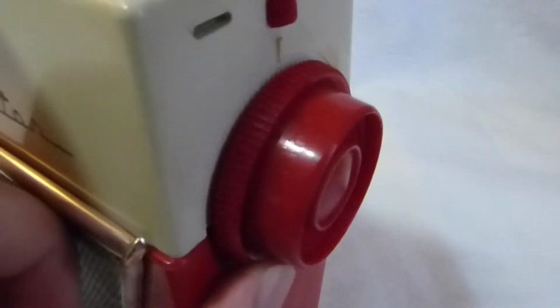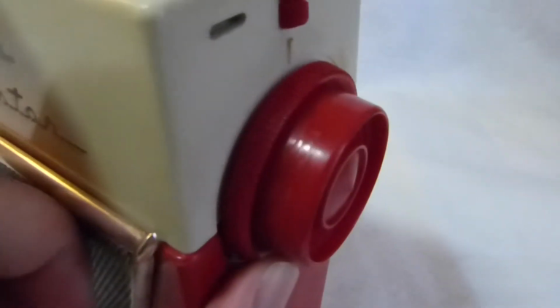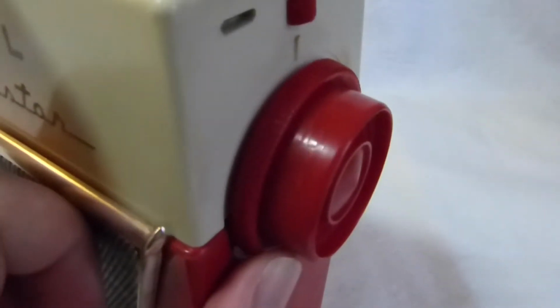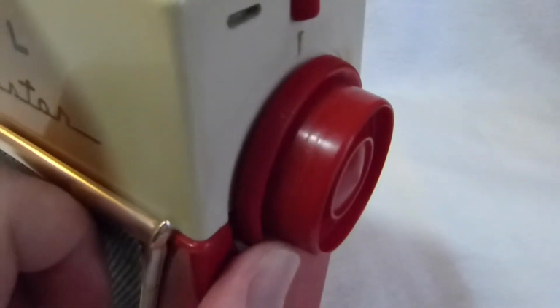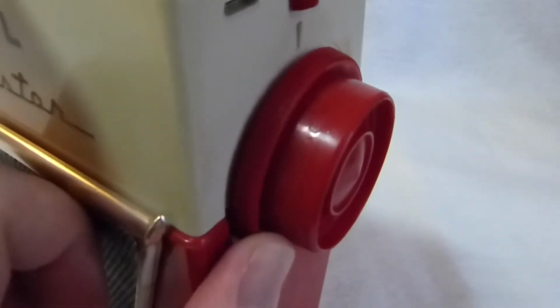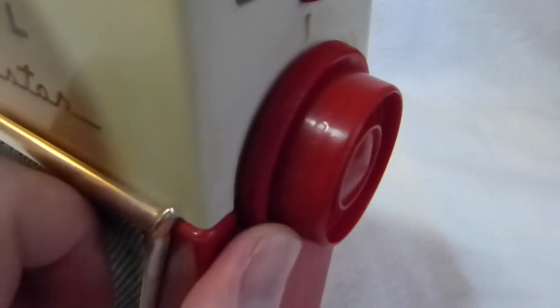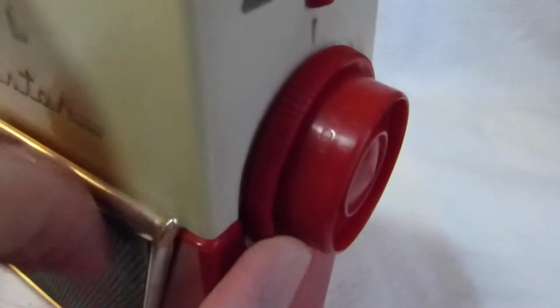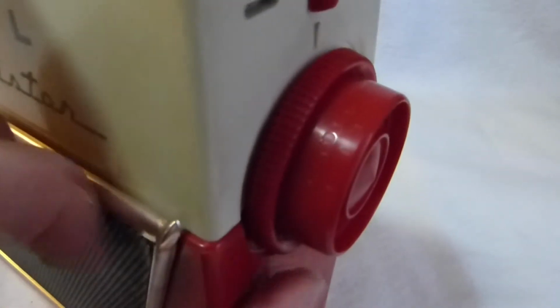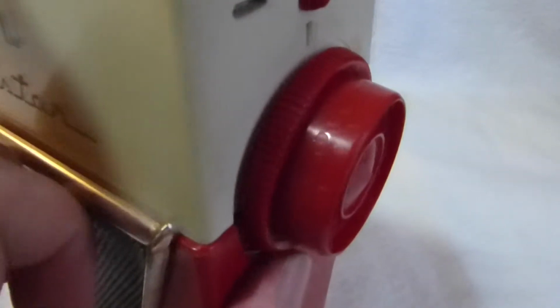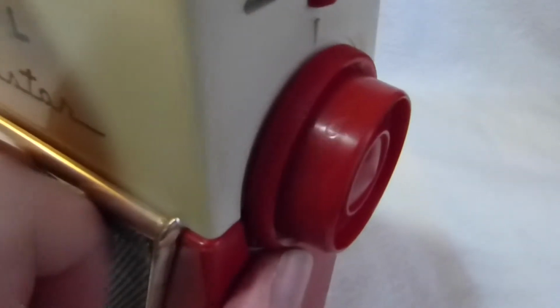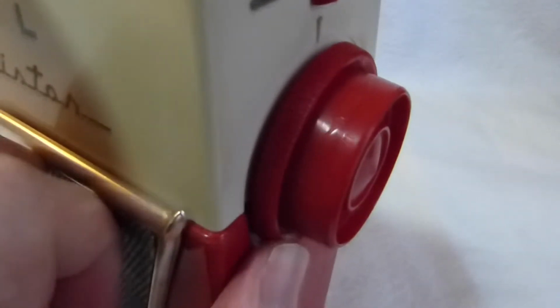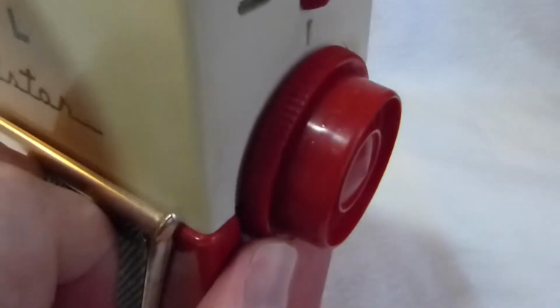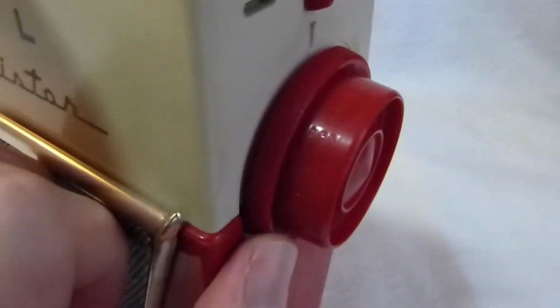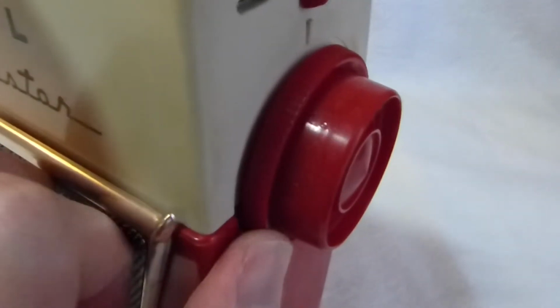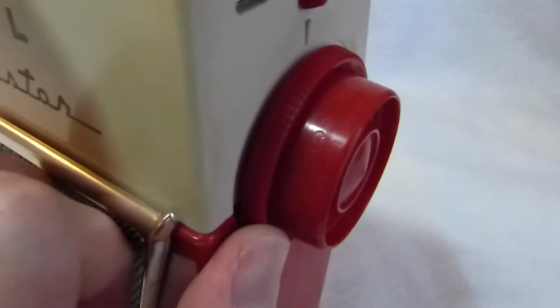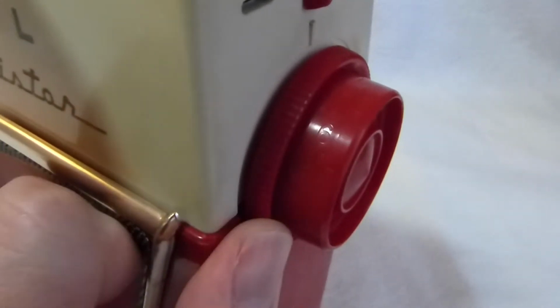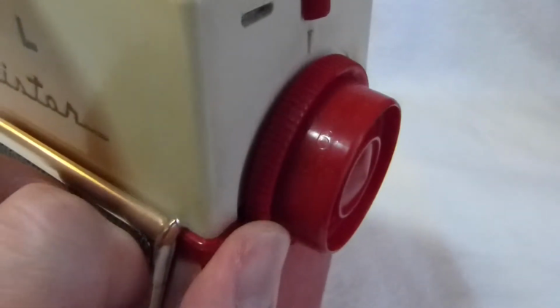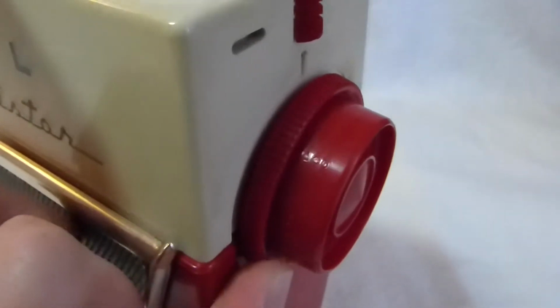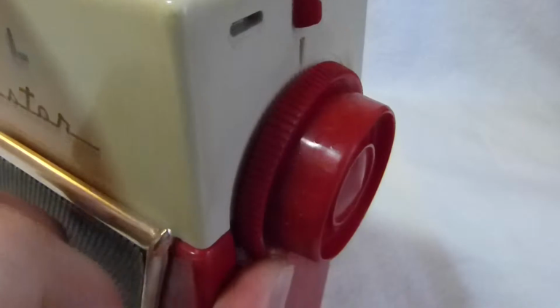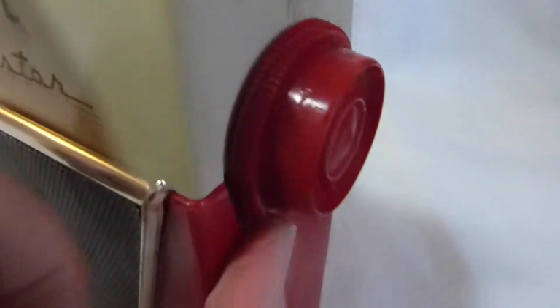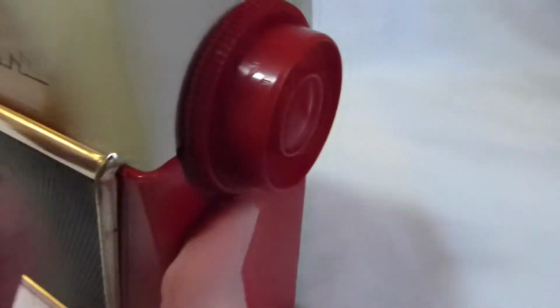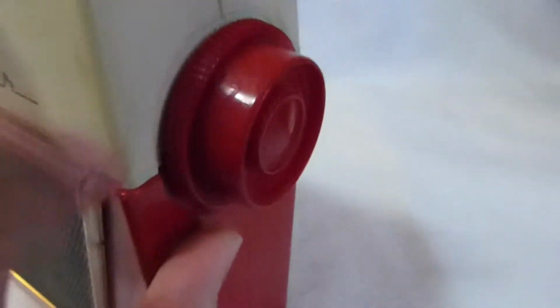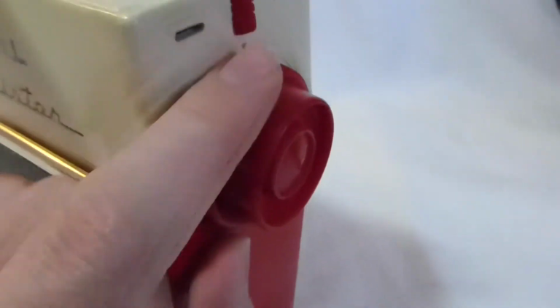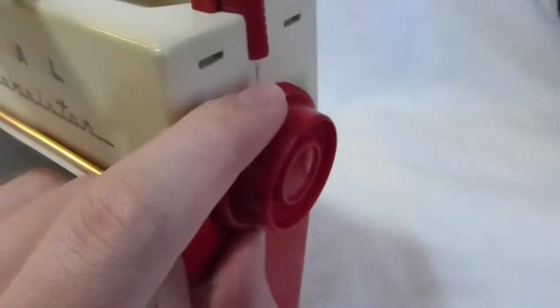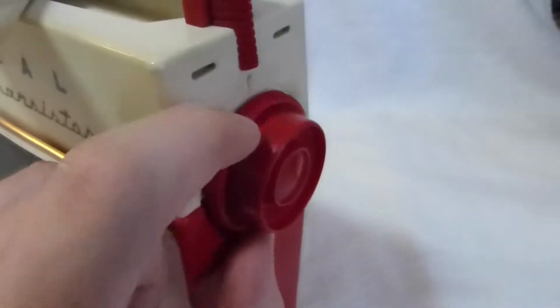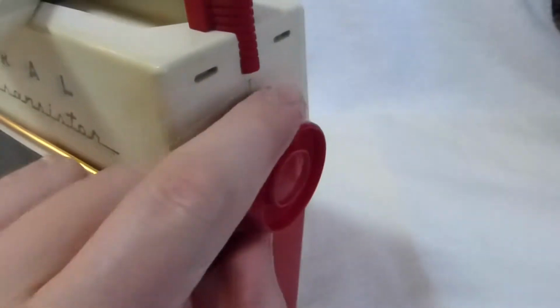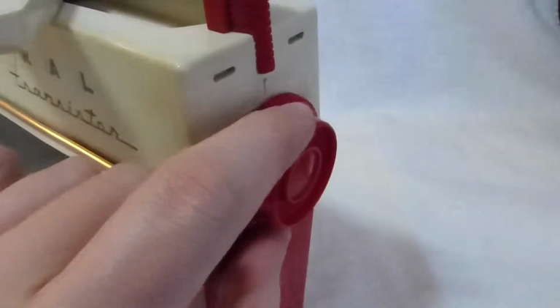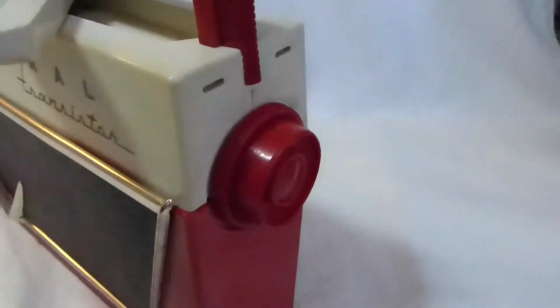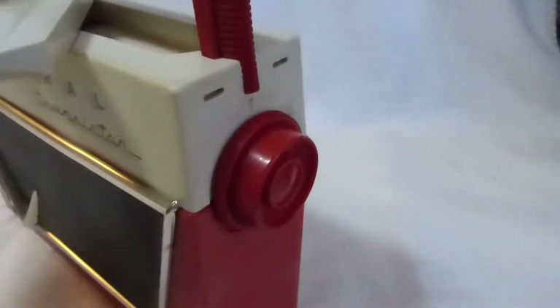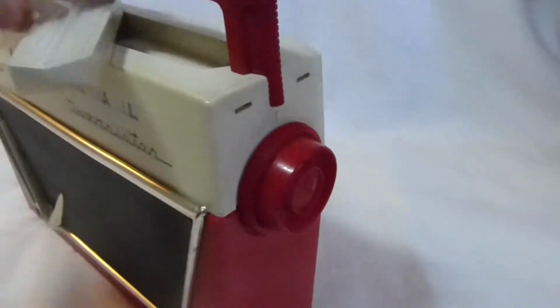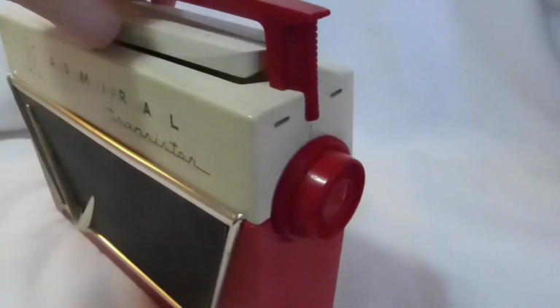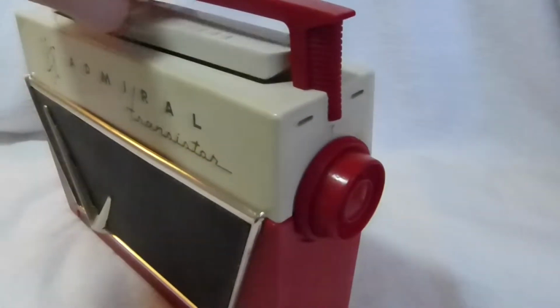The printing is pretty much entirely worn off of the station dial there. It's also a pretty common problem with this model.